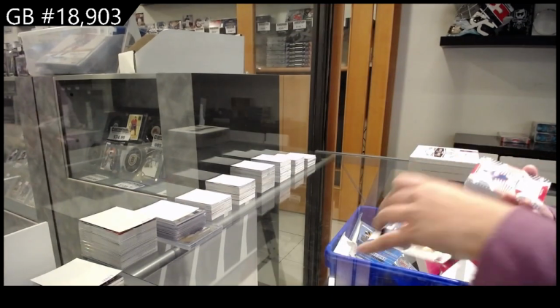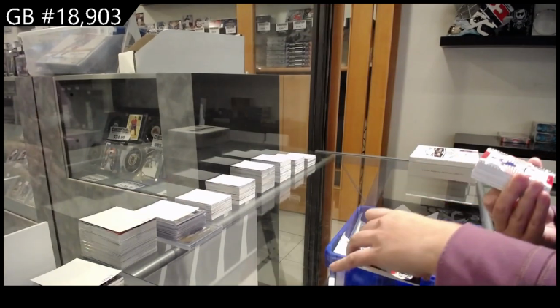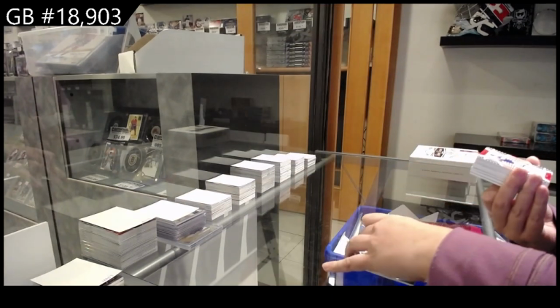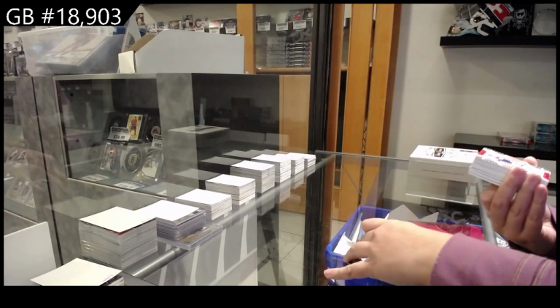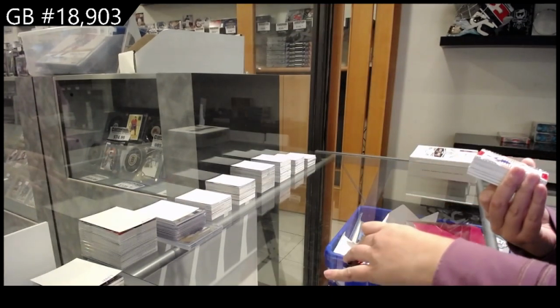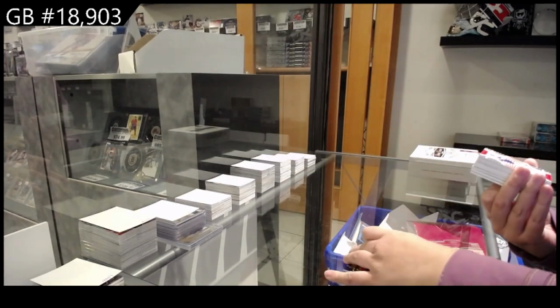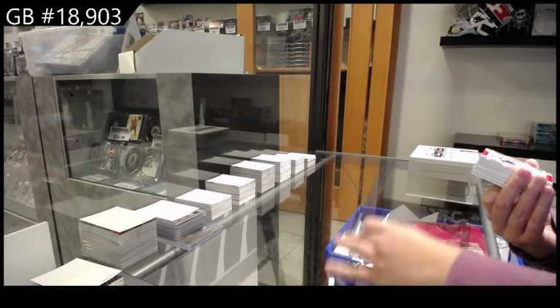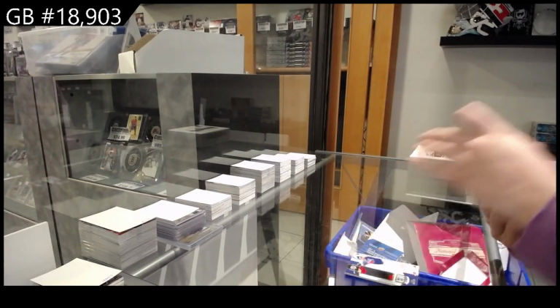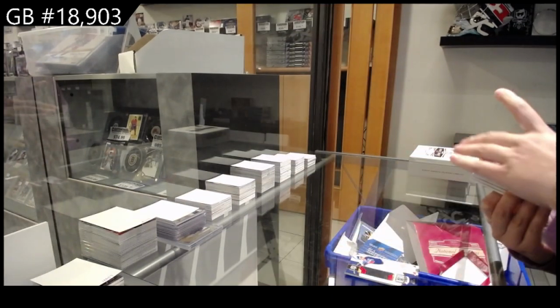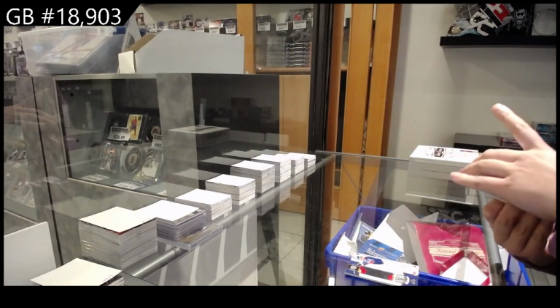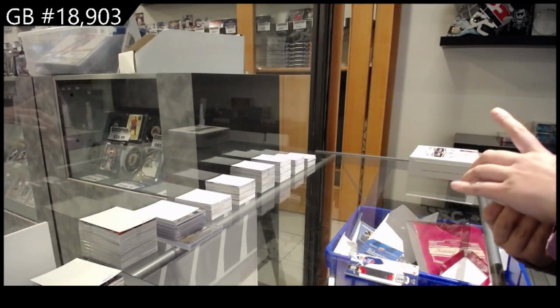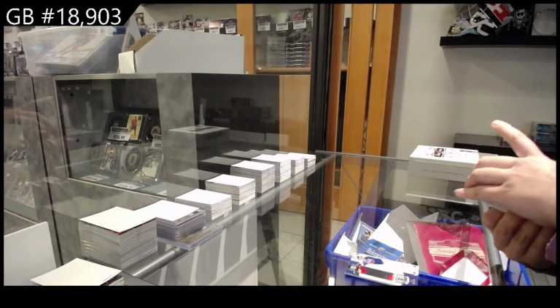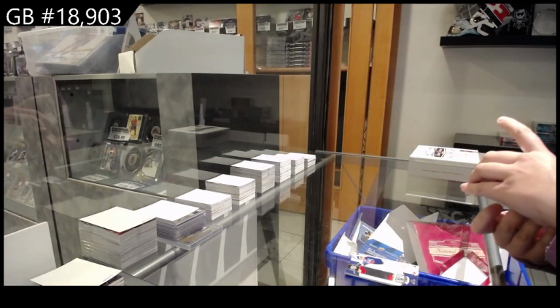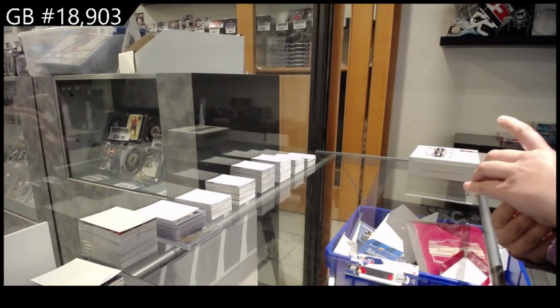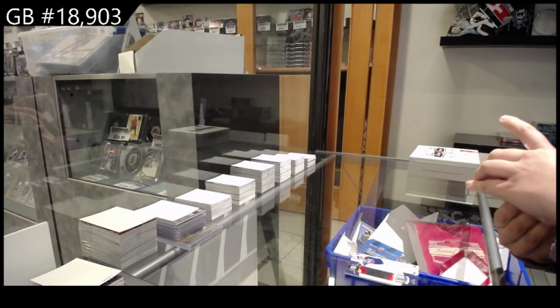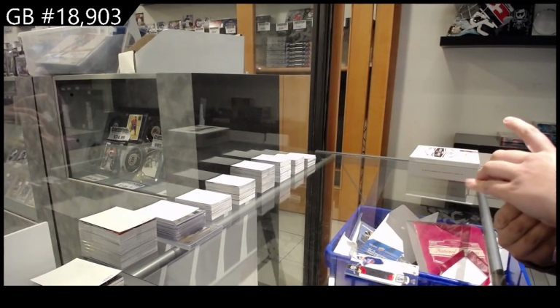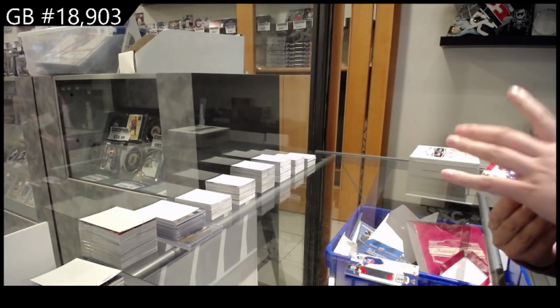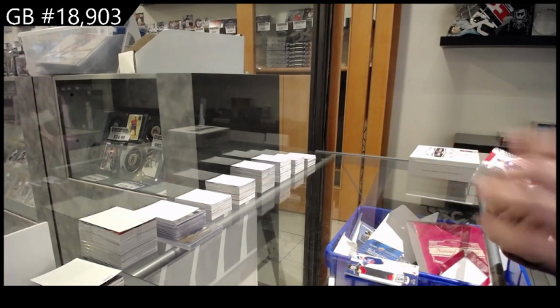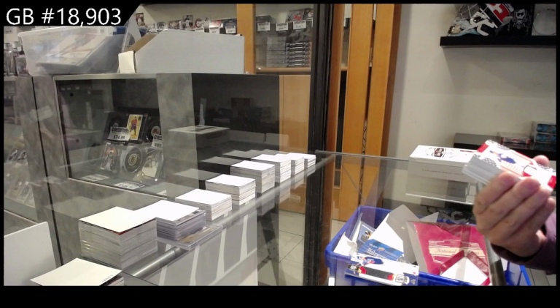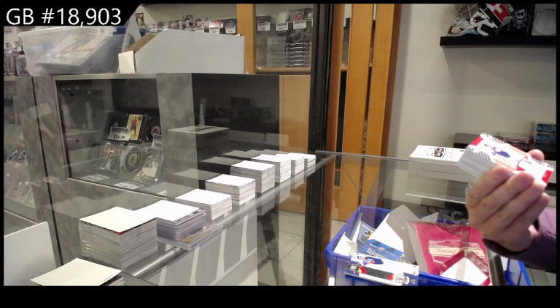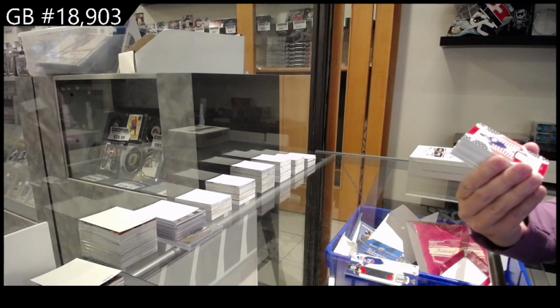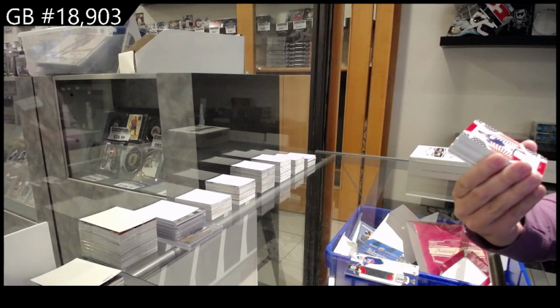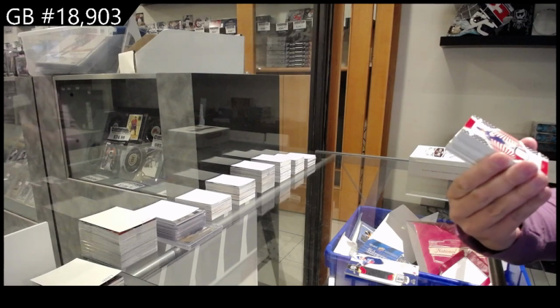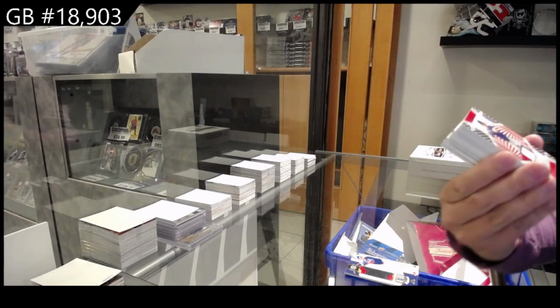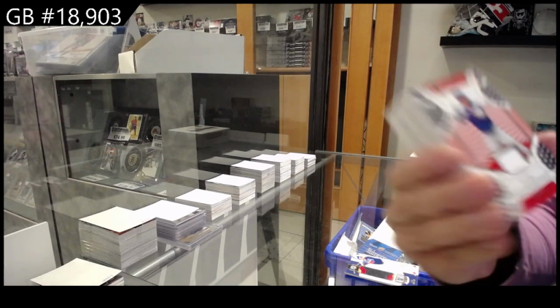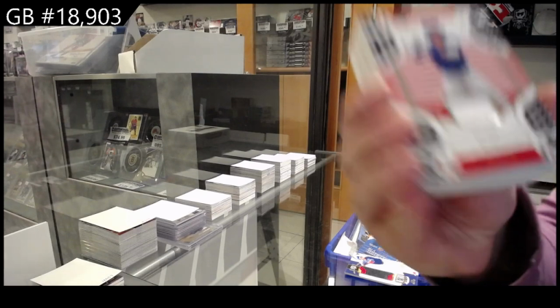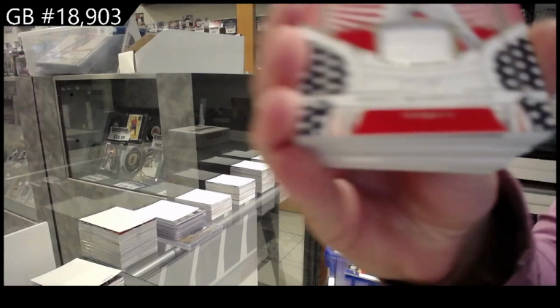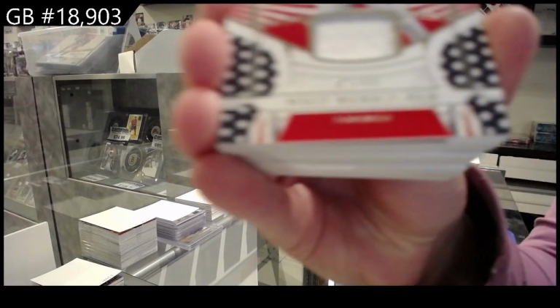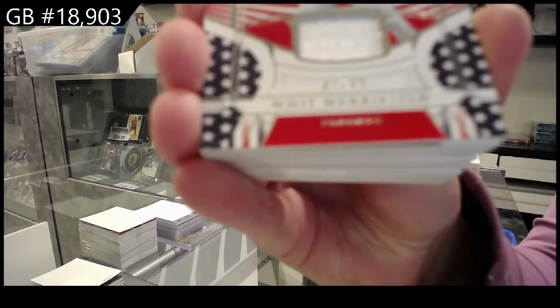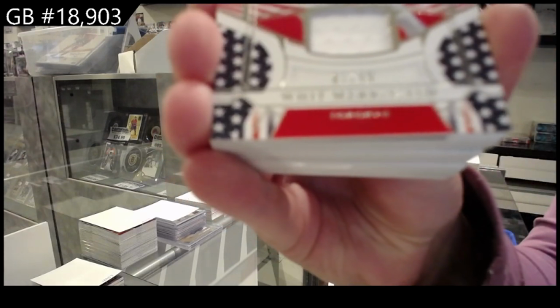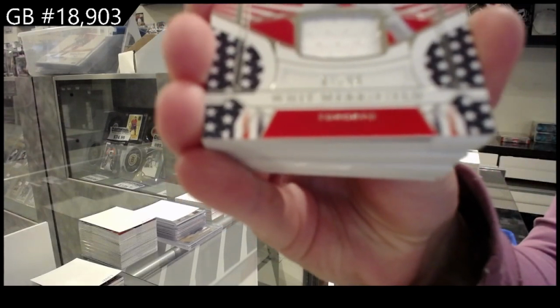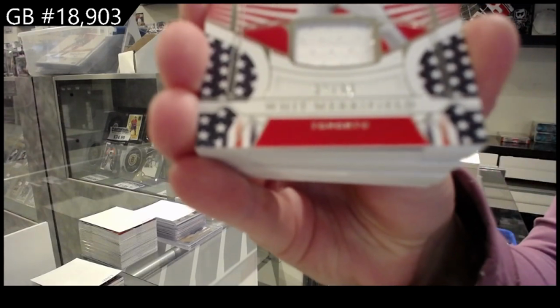We have a base jersey number 2-99 for Toronto, Whit Merrifield.